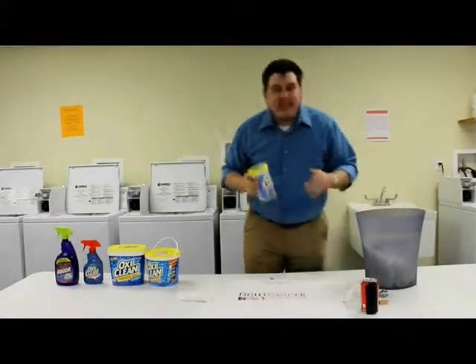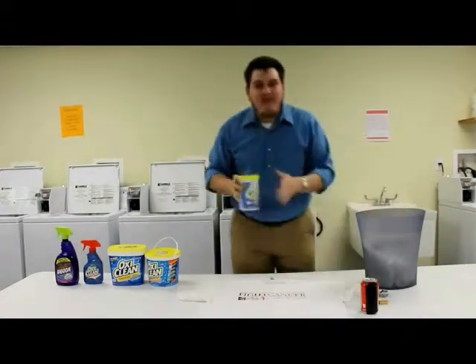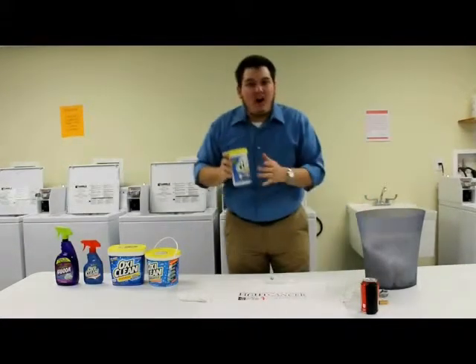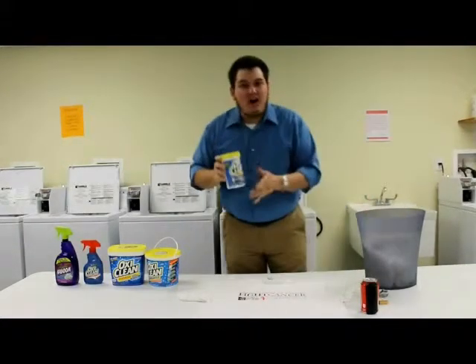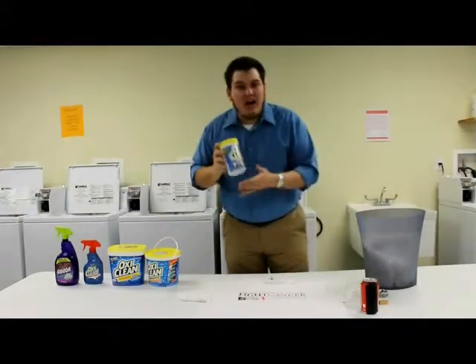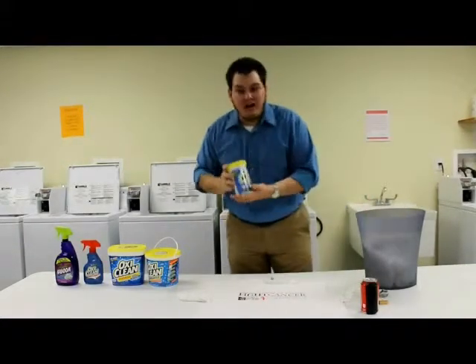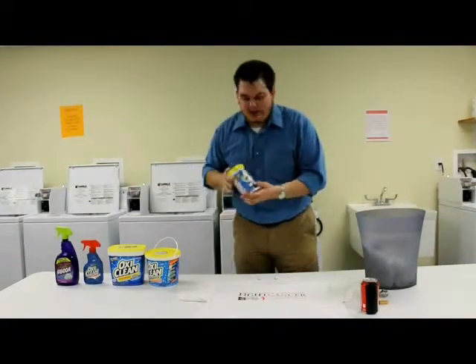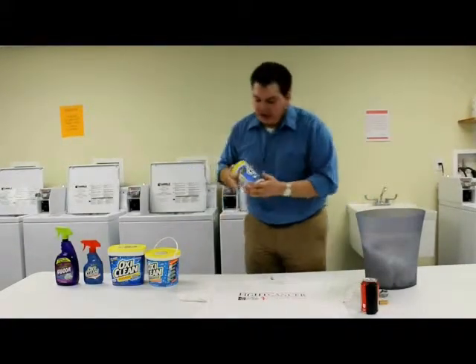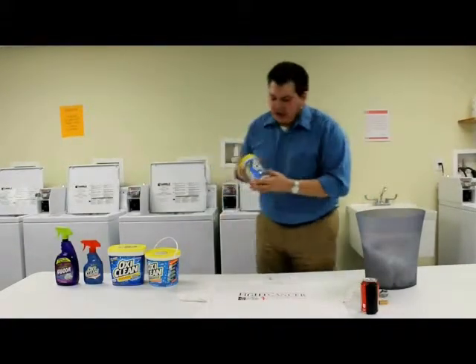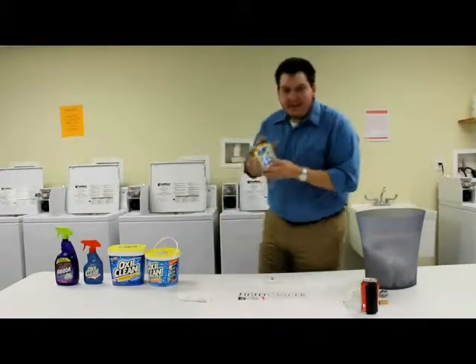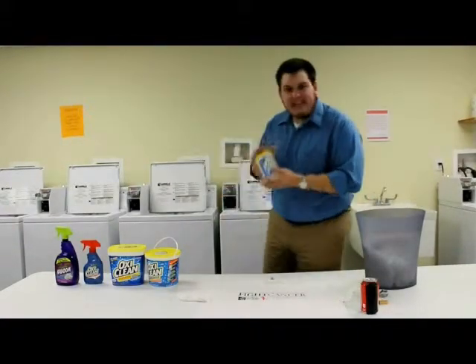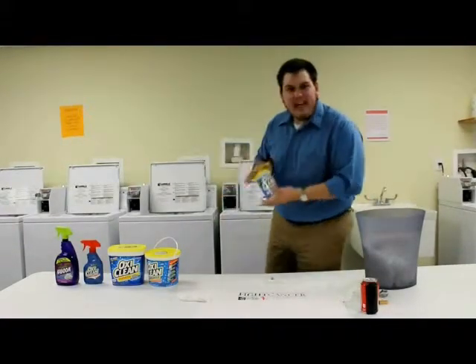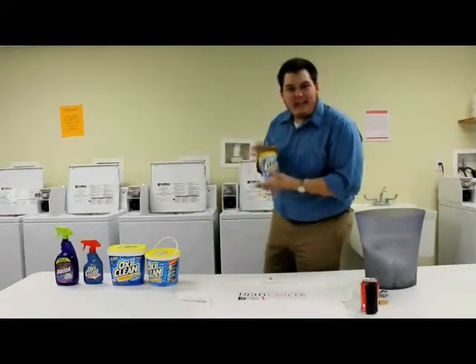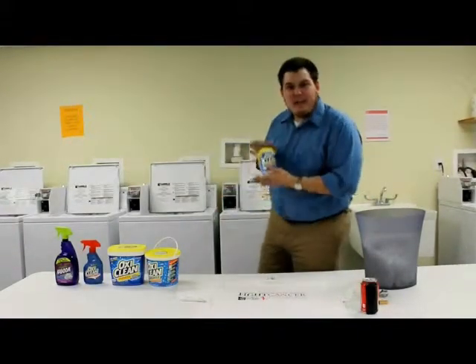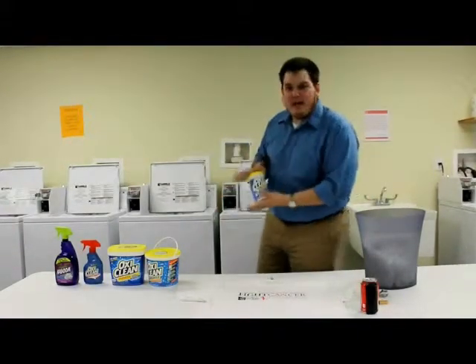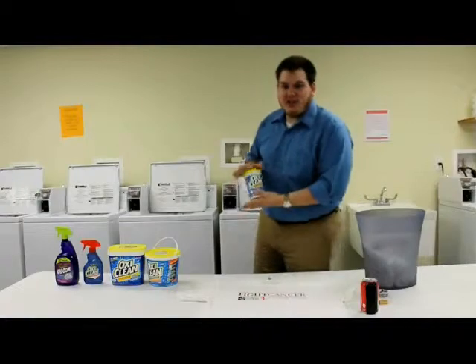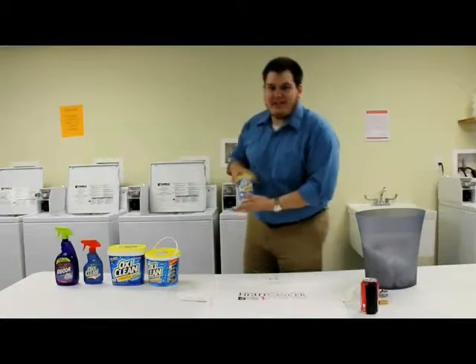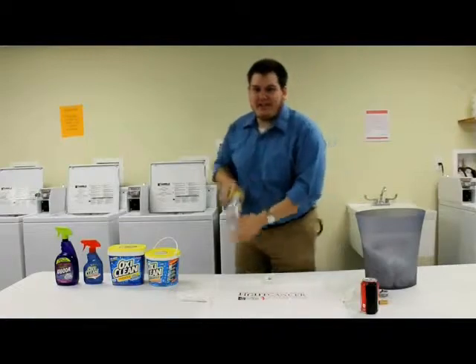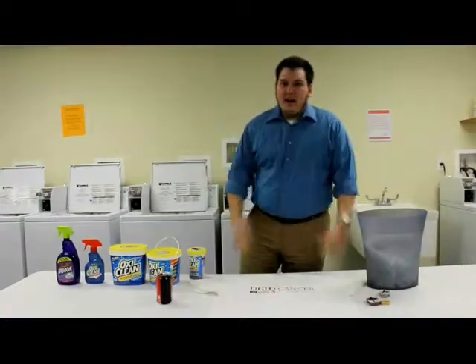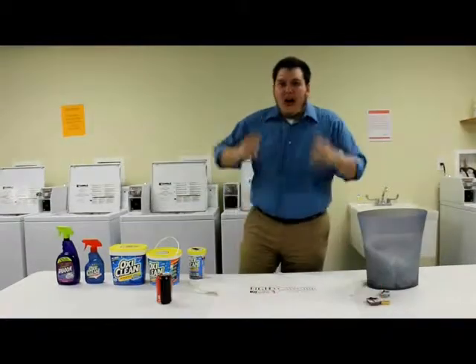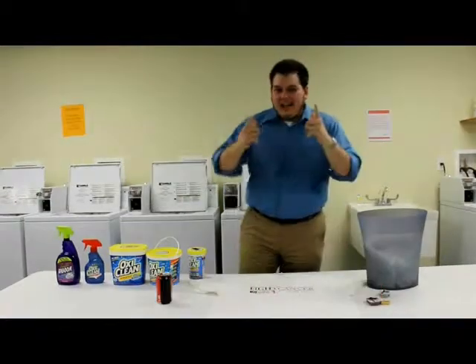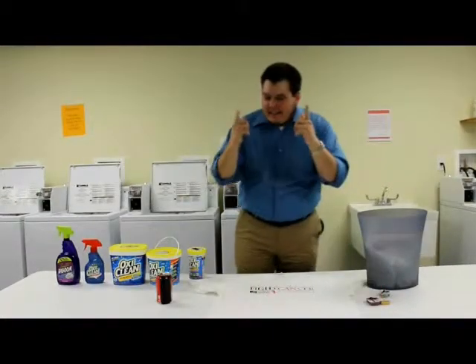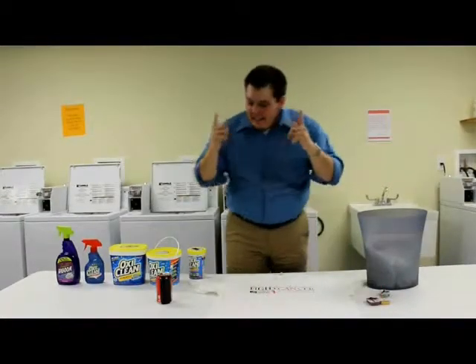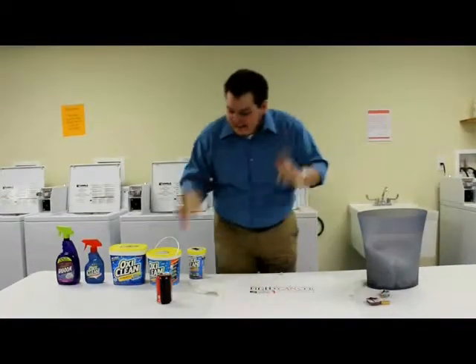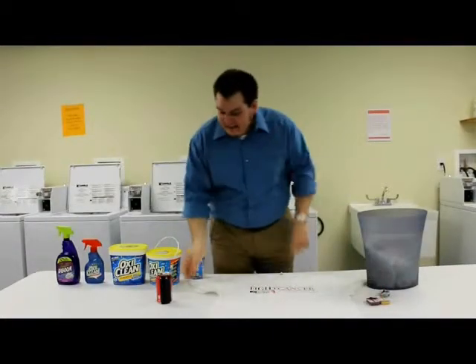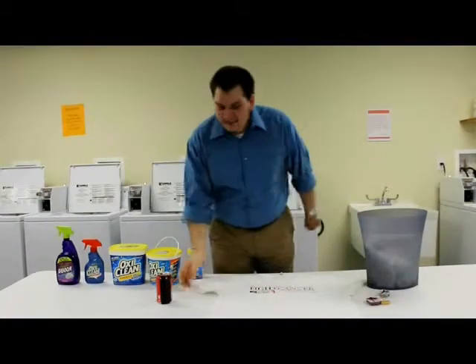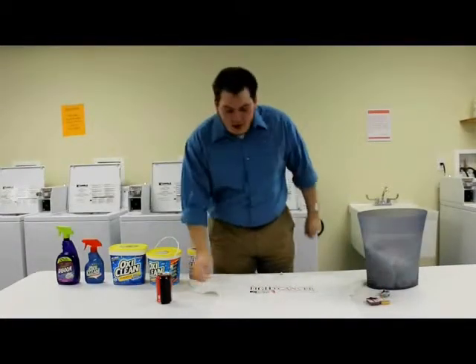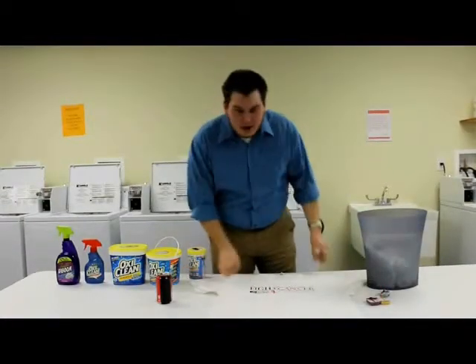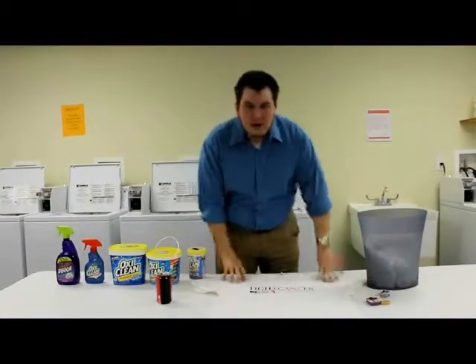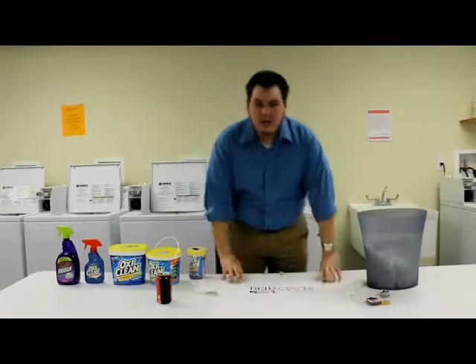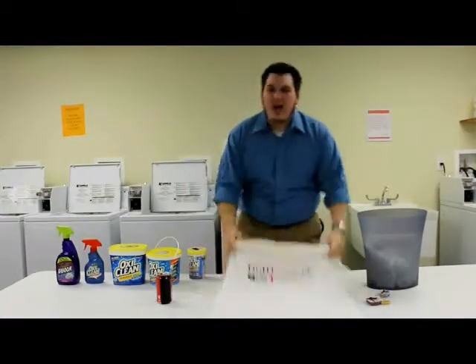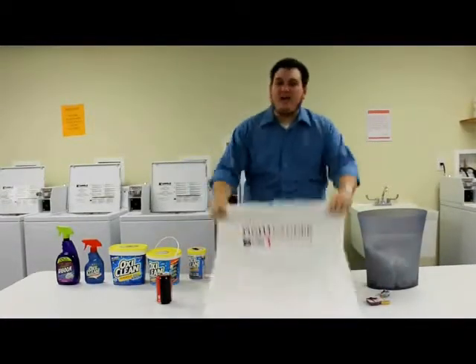It's safe on colors. OxyClean is safe on your colors.